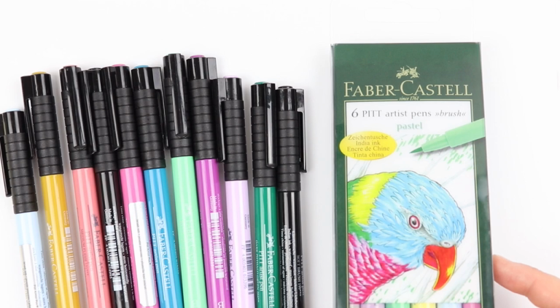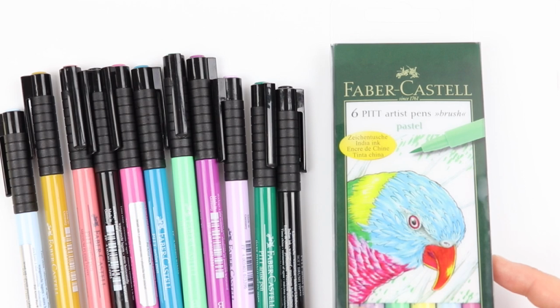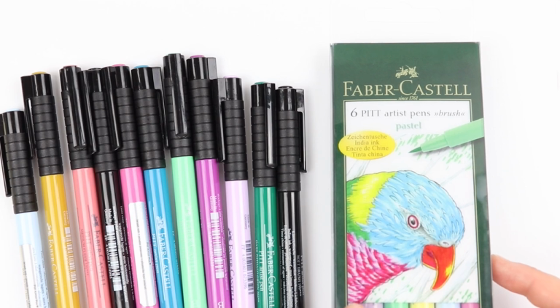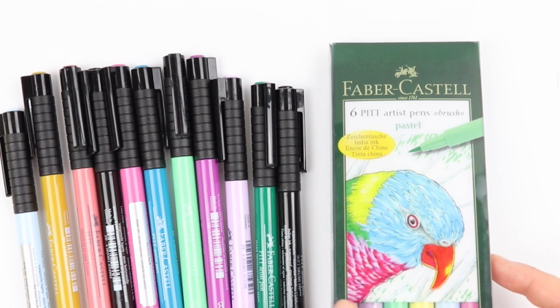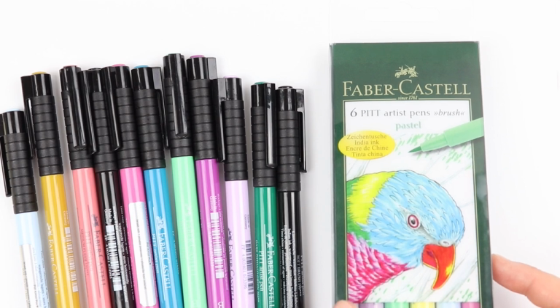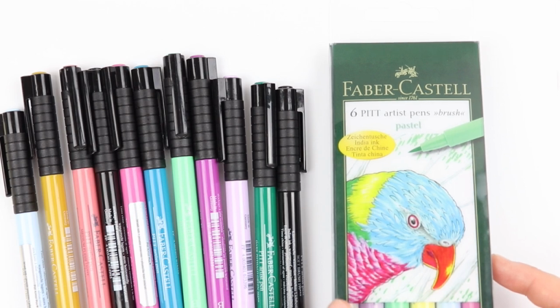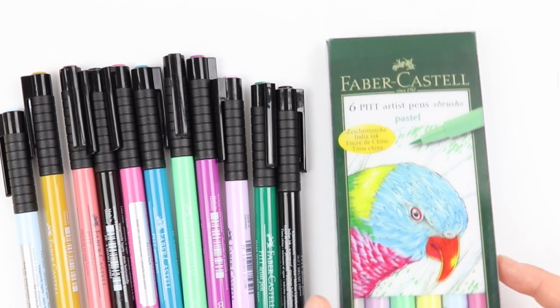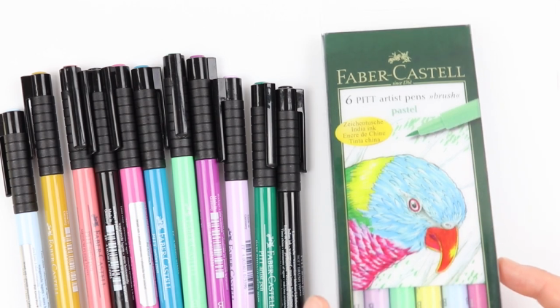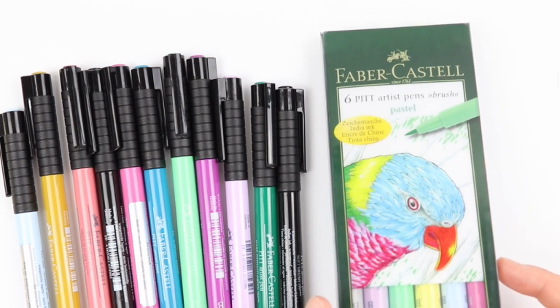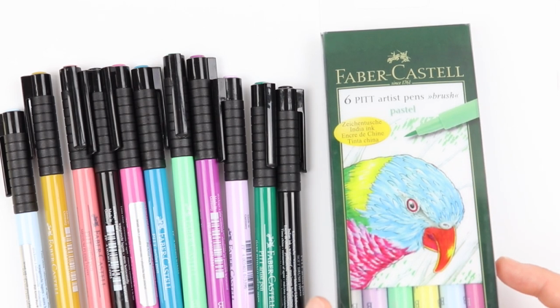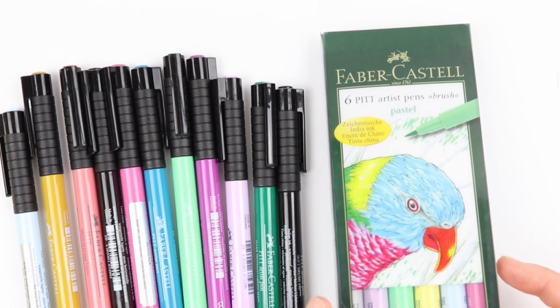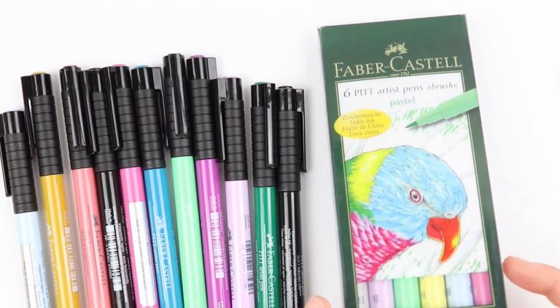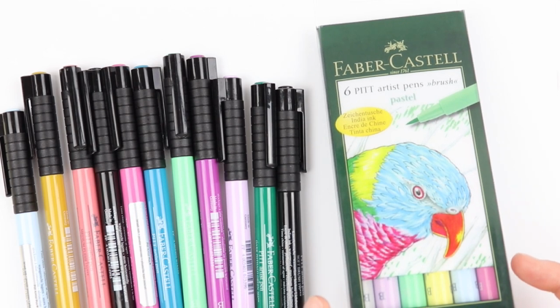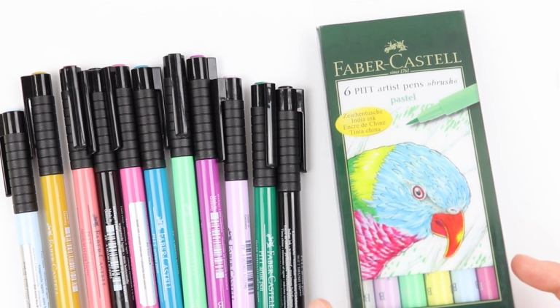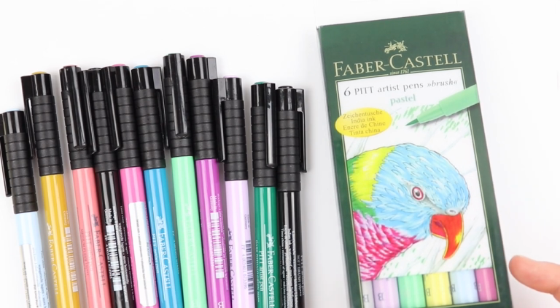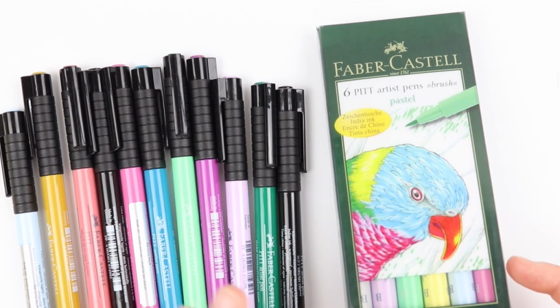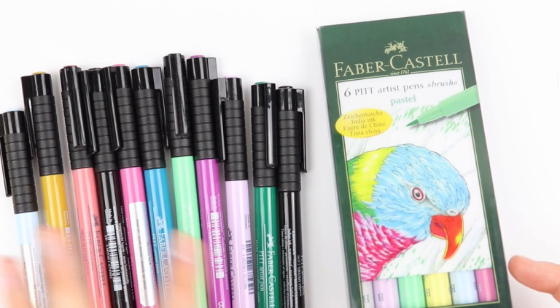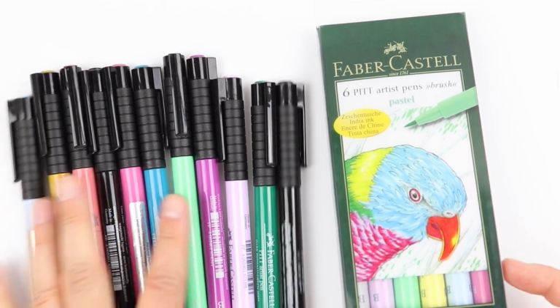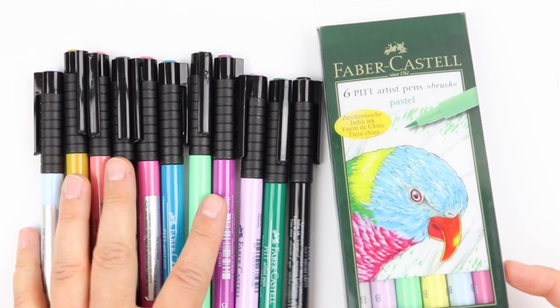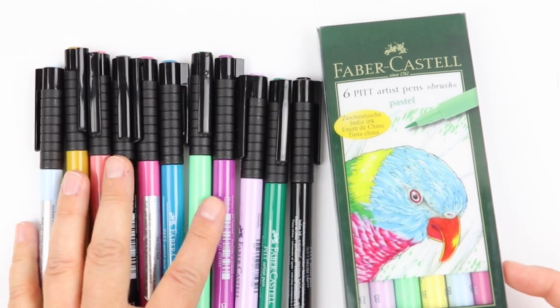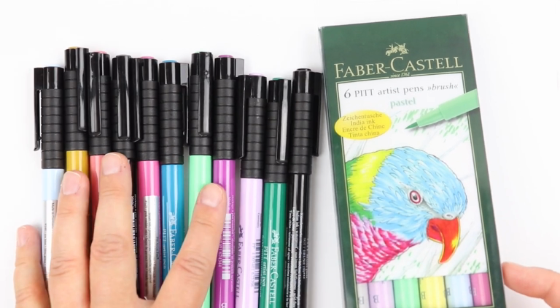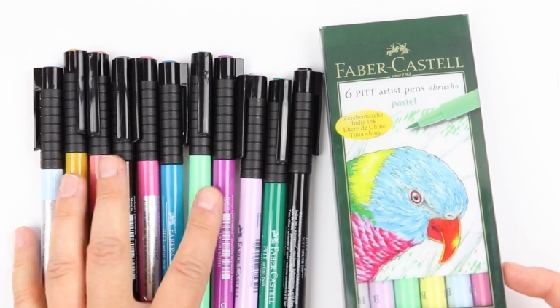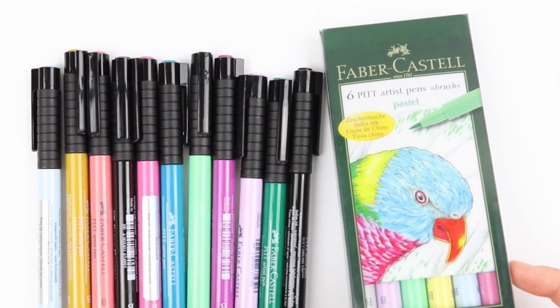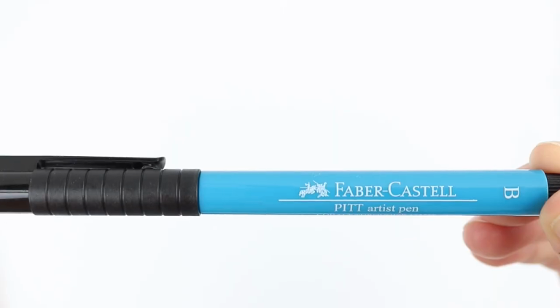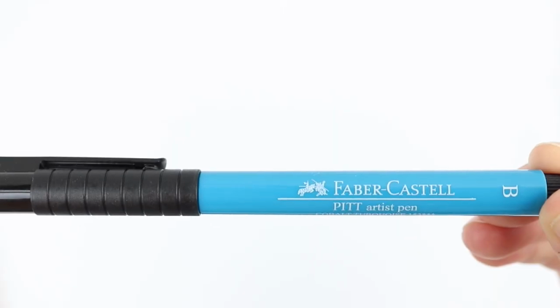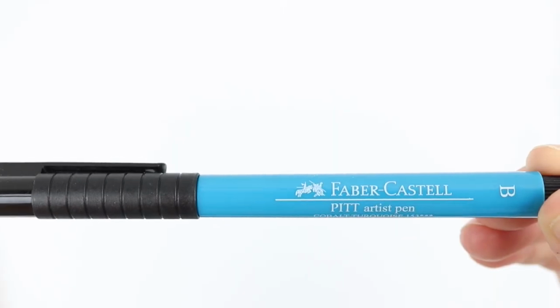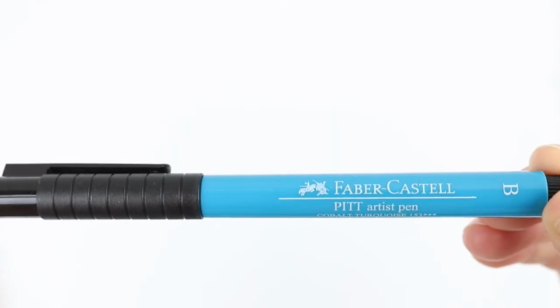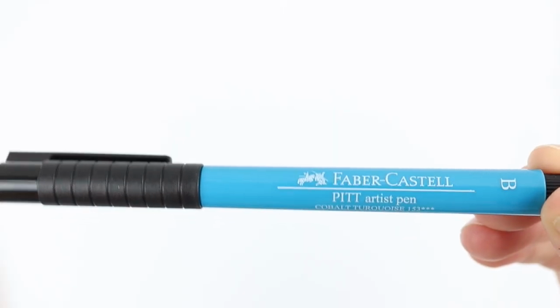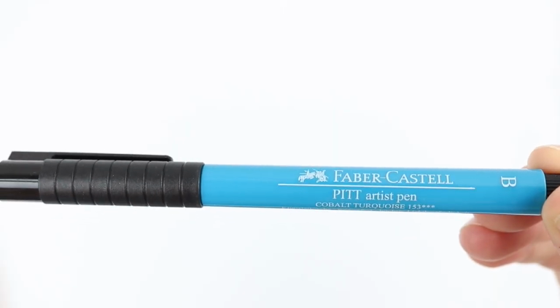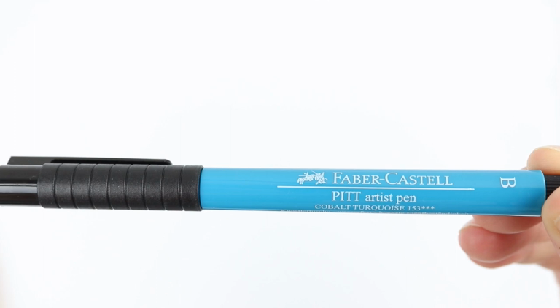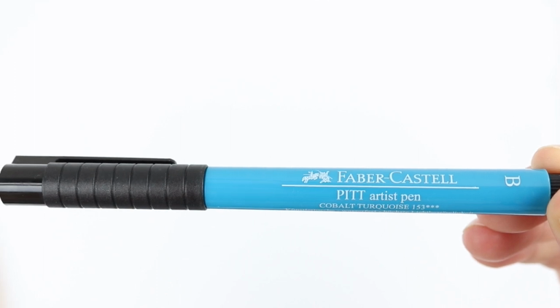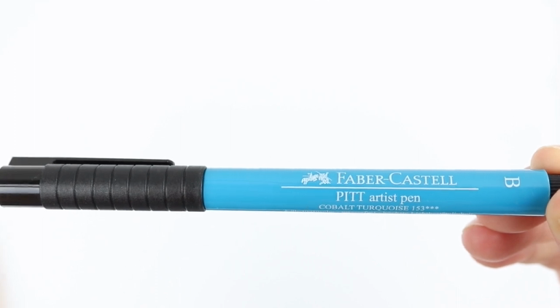Hello friends! In this video I am going to be reviewing the Faber-Castell Pitt Artist Brush Pen for hand lettering.